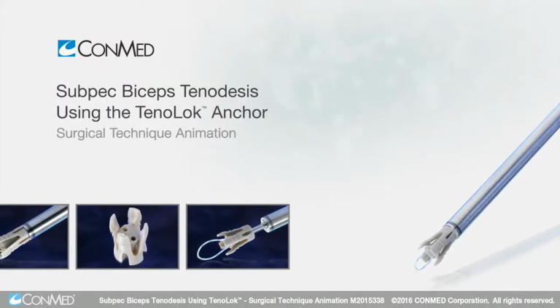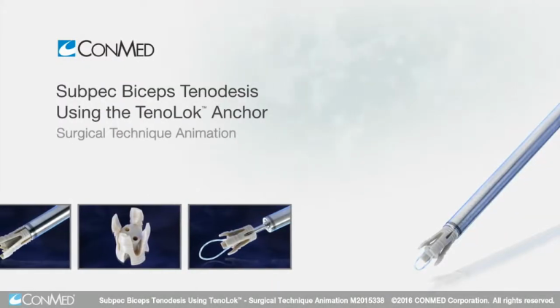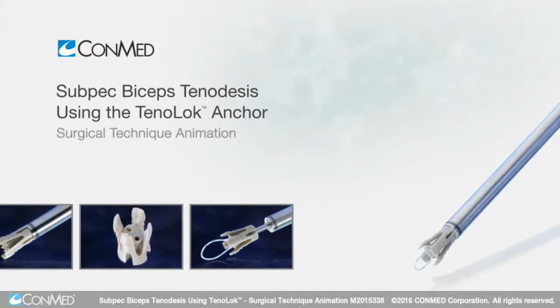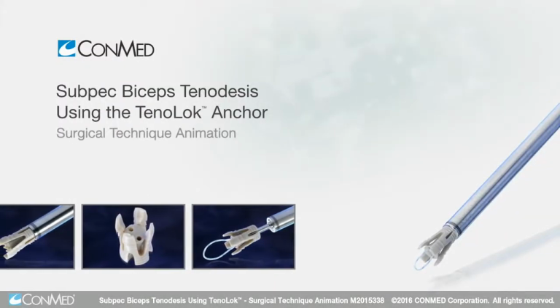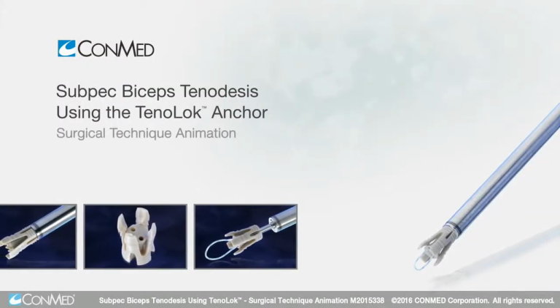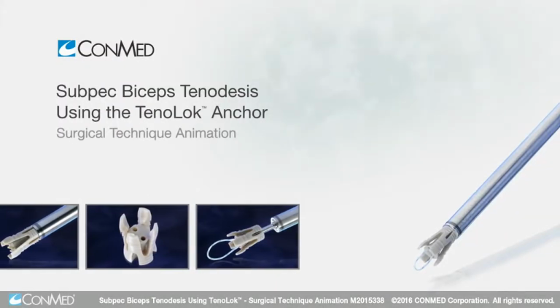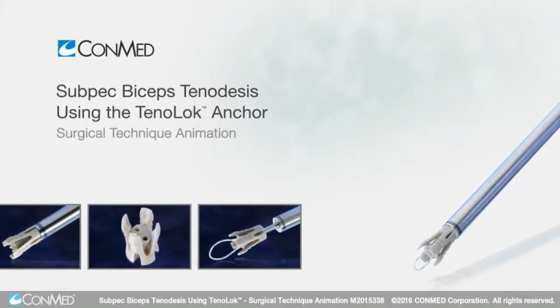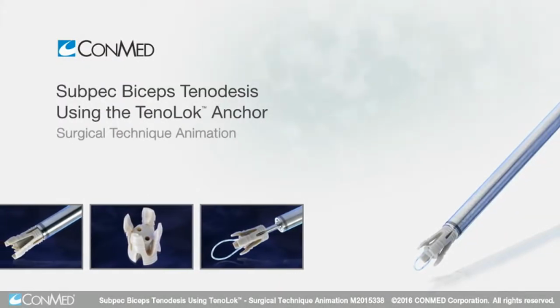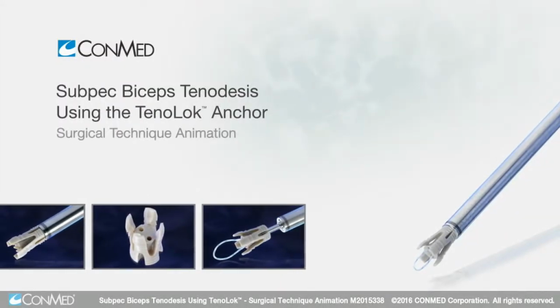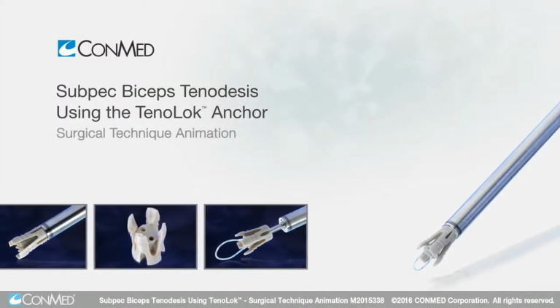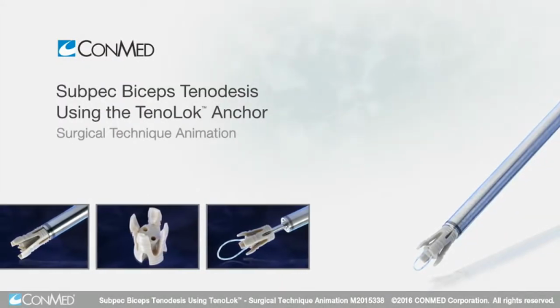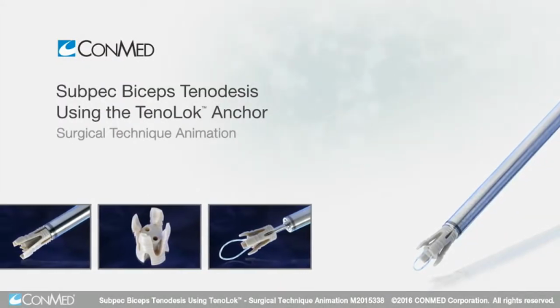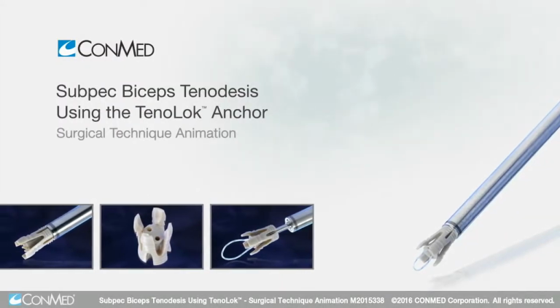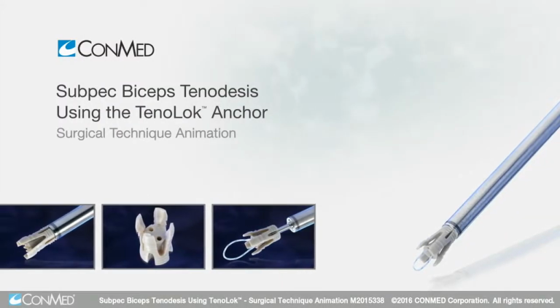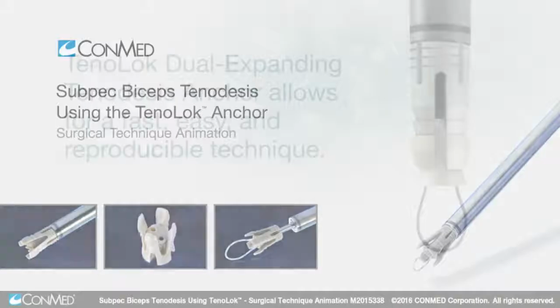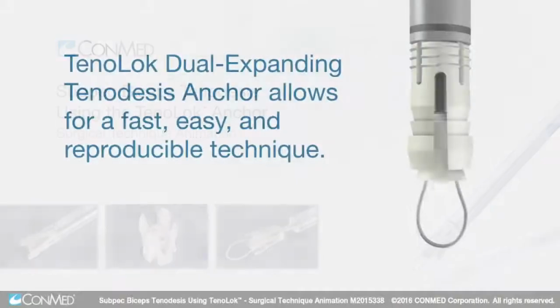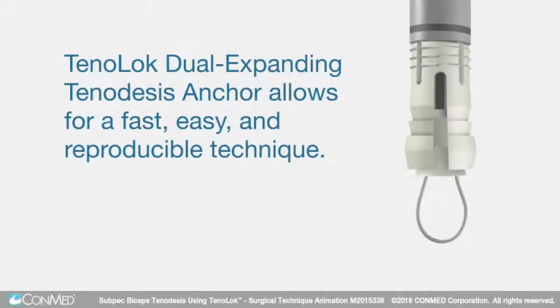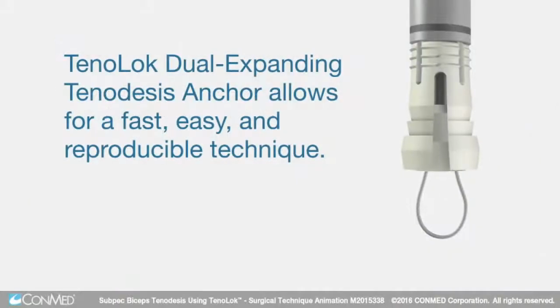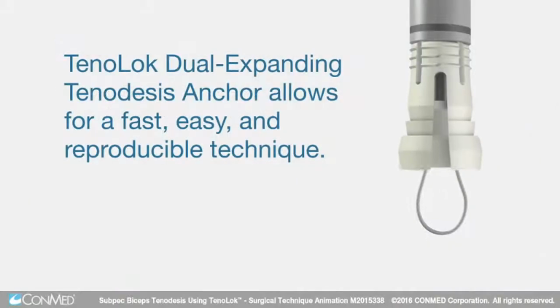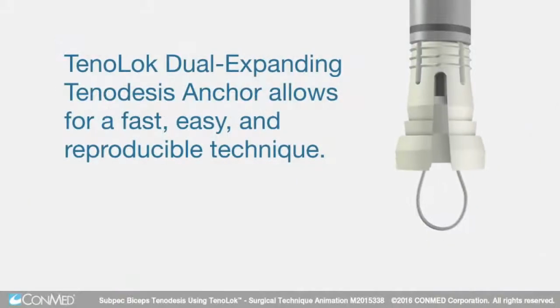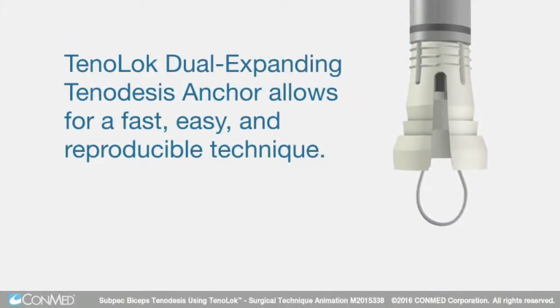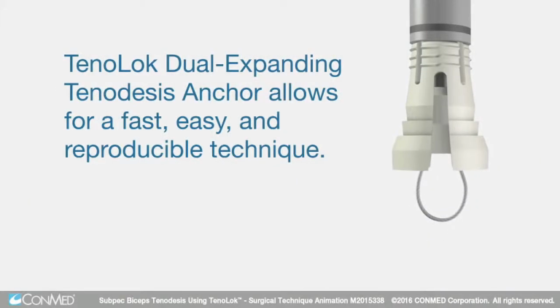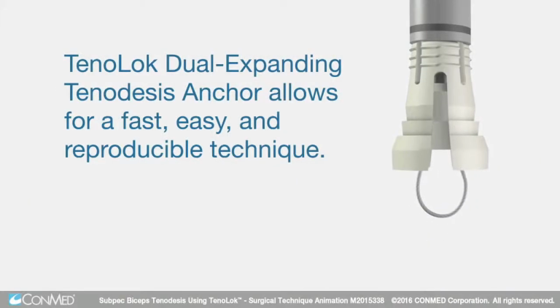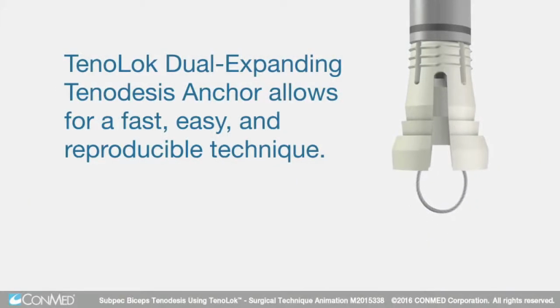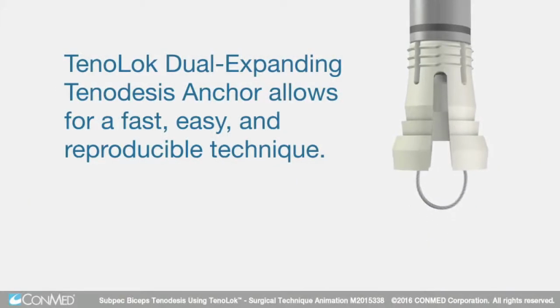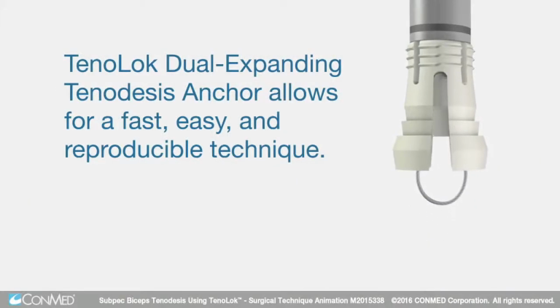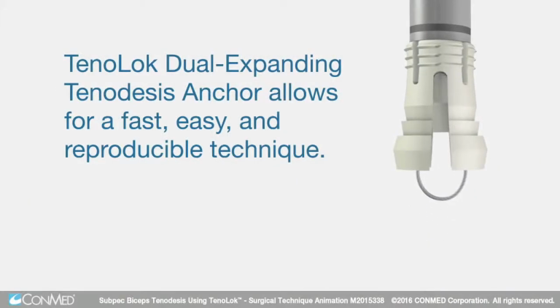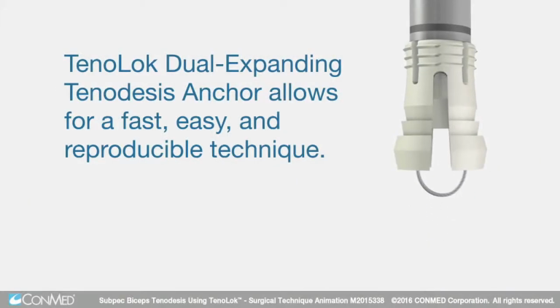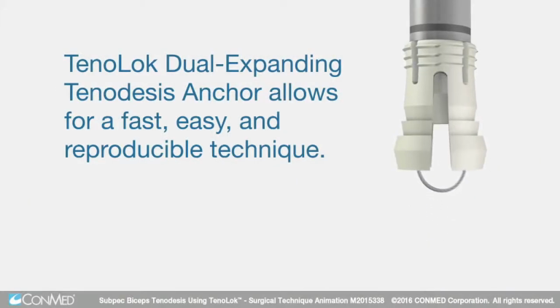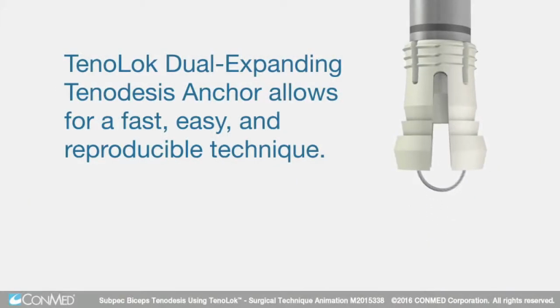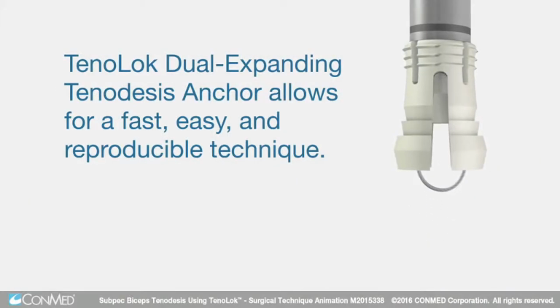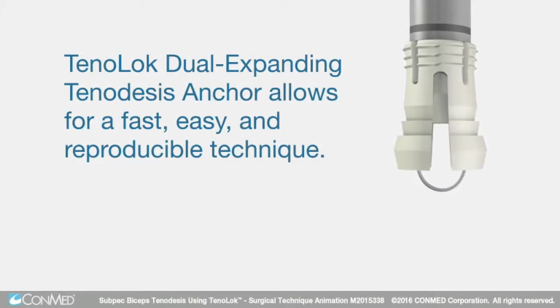The Tenoloc Dual Expanding Tenodesis Anchor allows for a fast, easy, and reproducible technique.